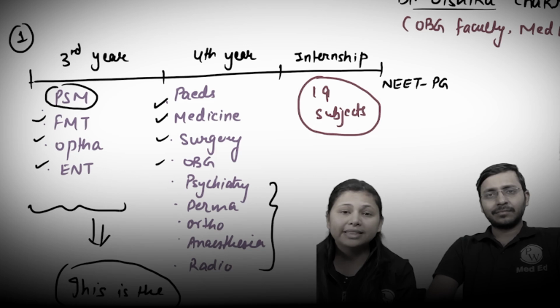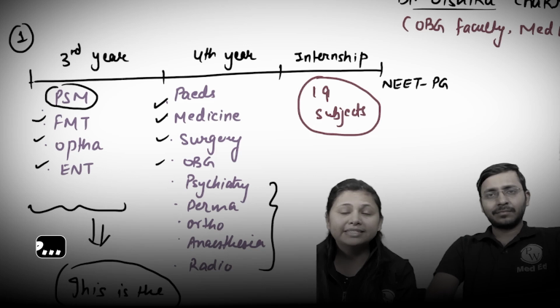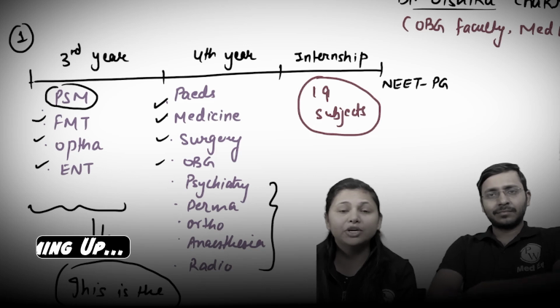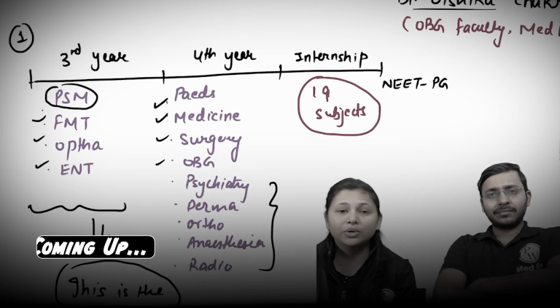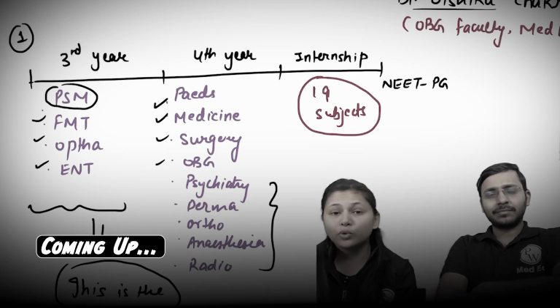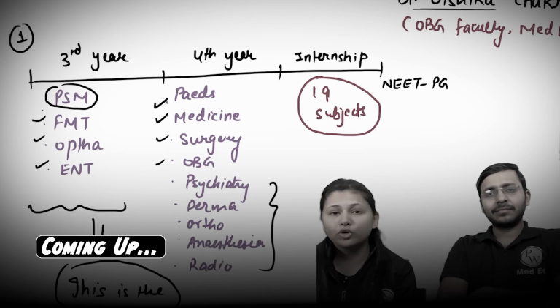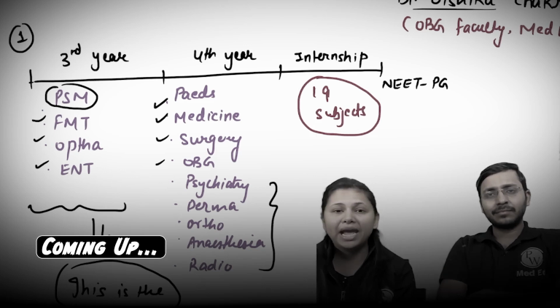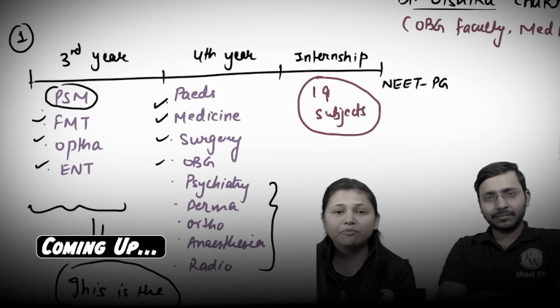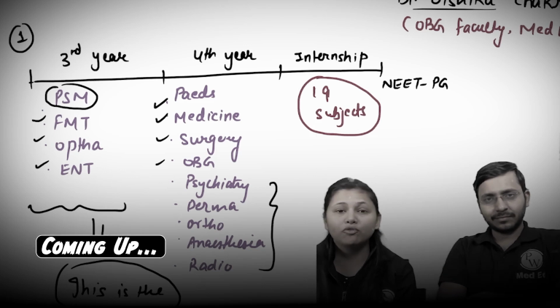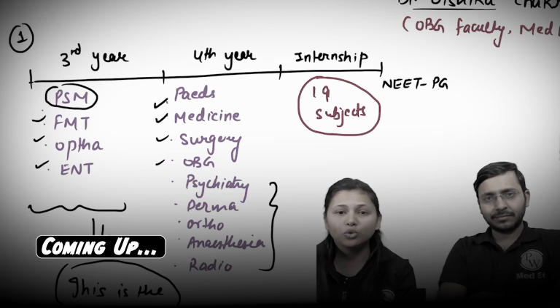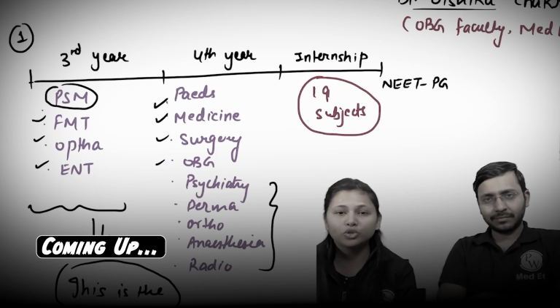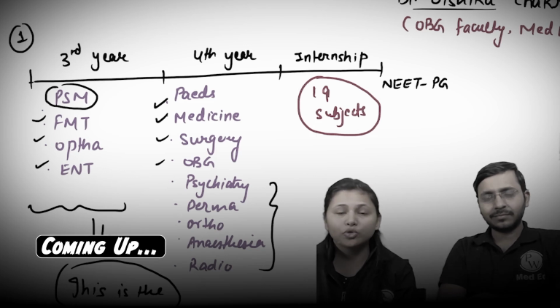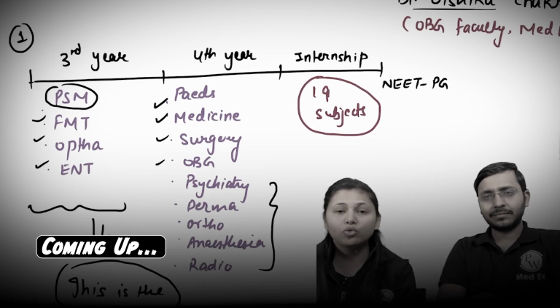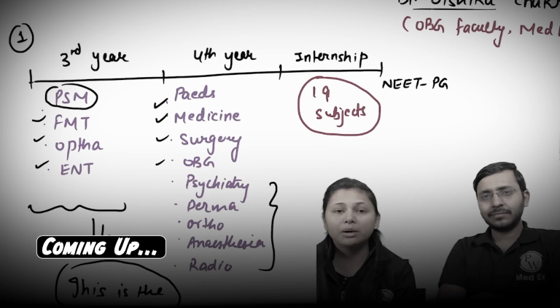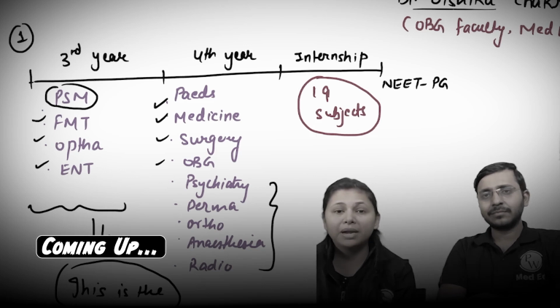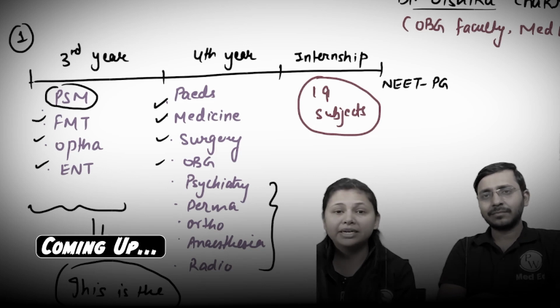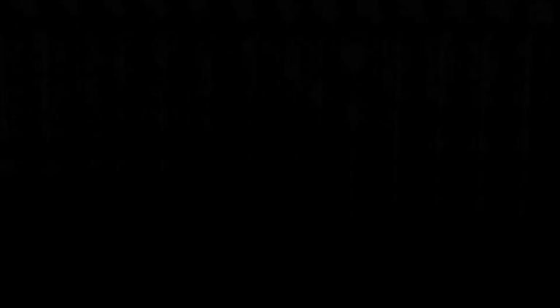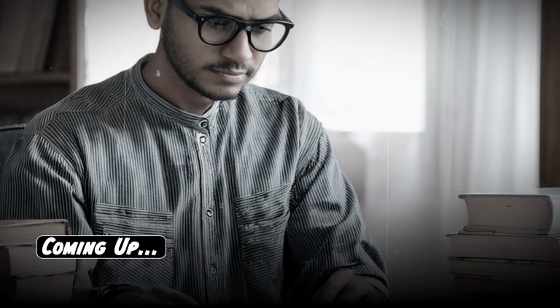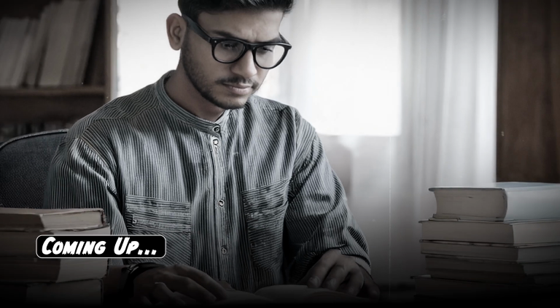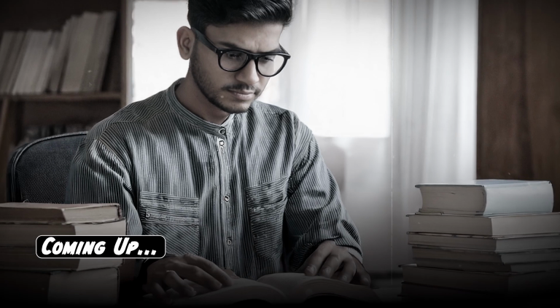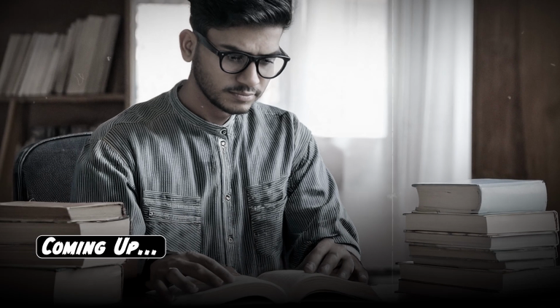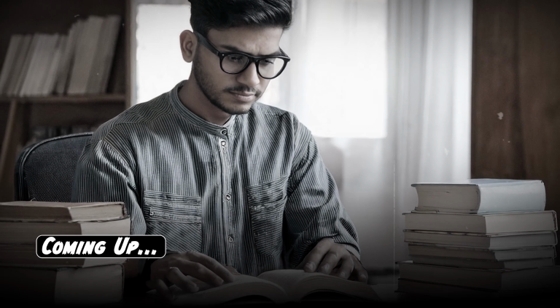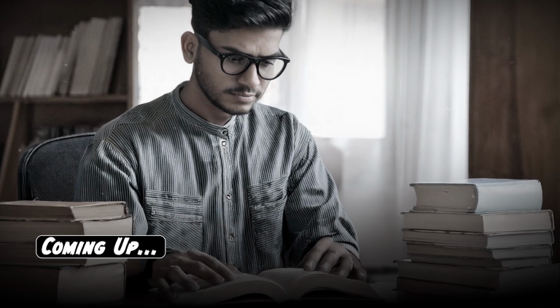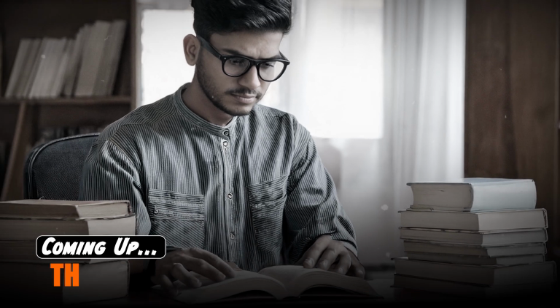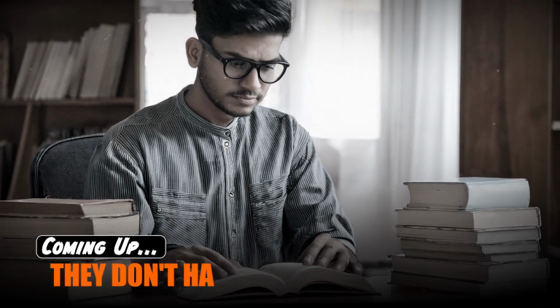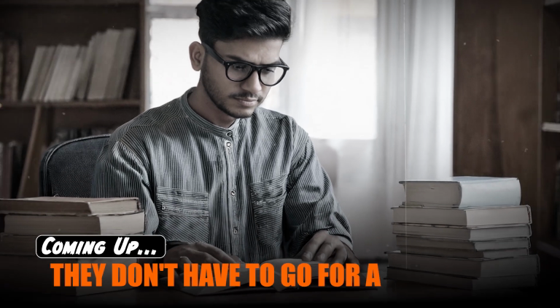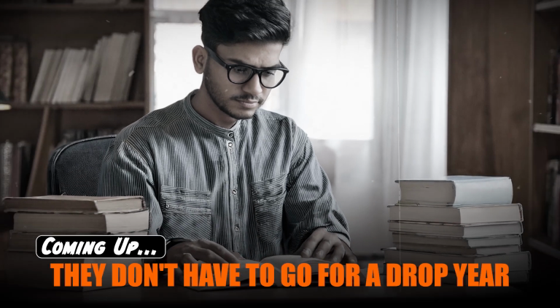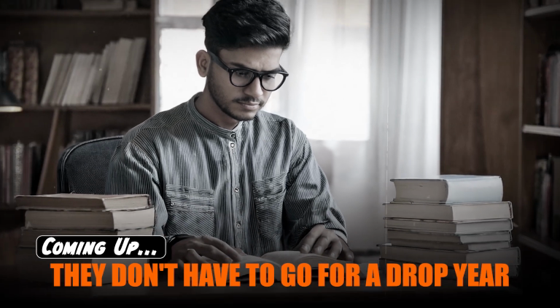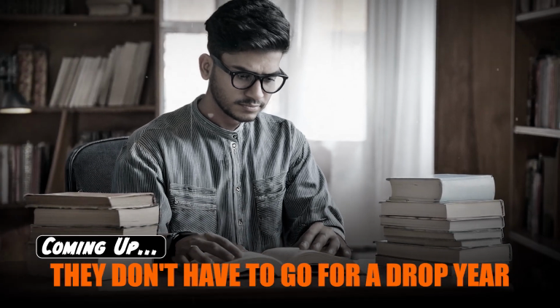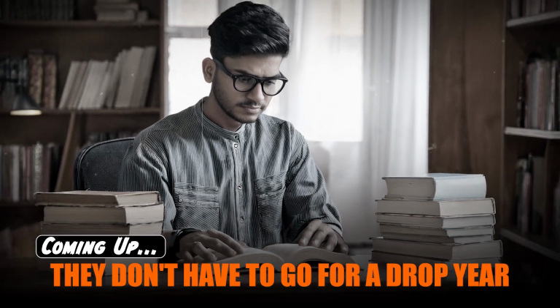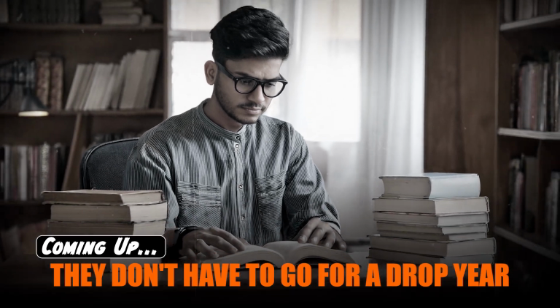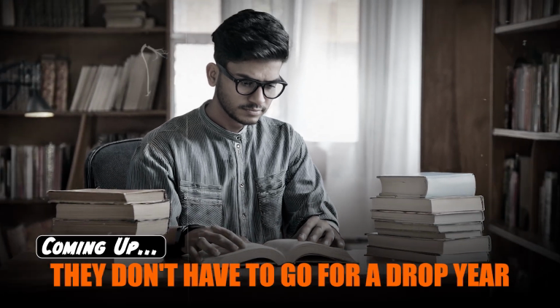This video is going to be helpful for those of you who are planning to study early so that they don't have to go for a drop year.